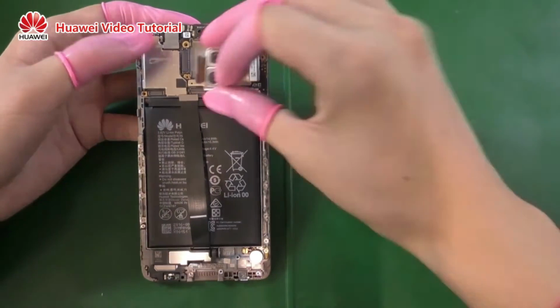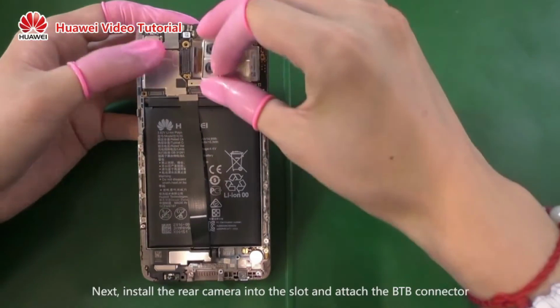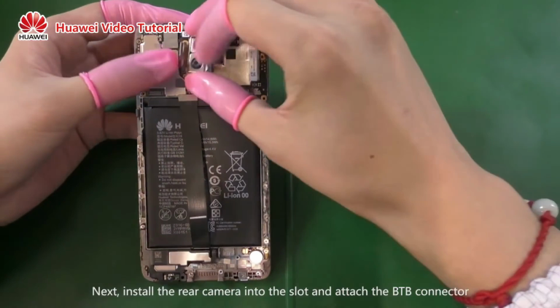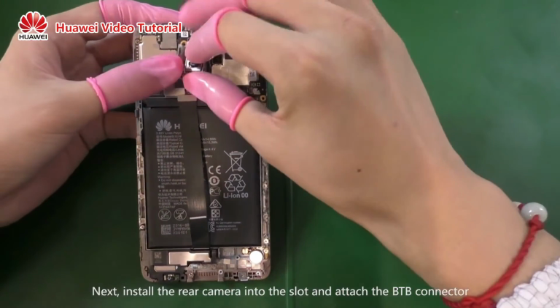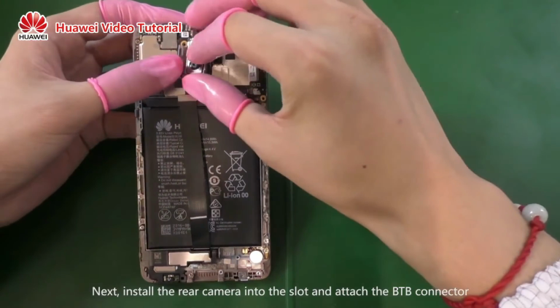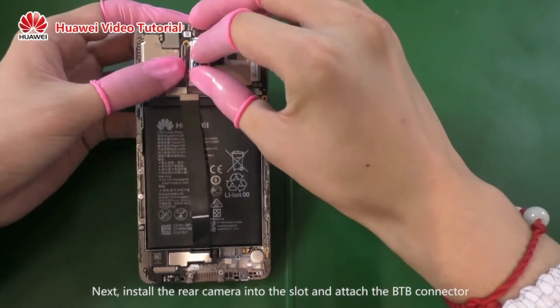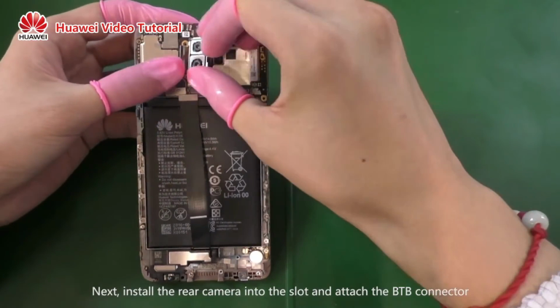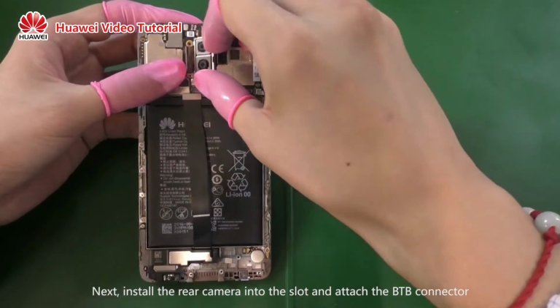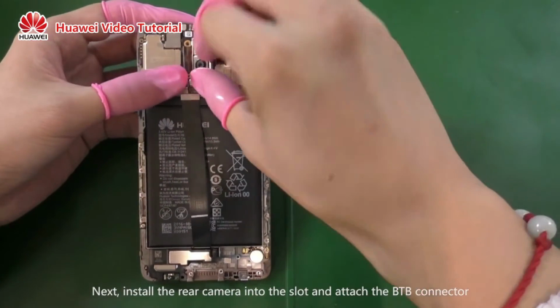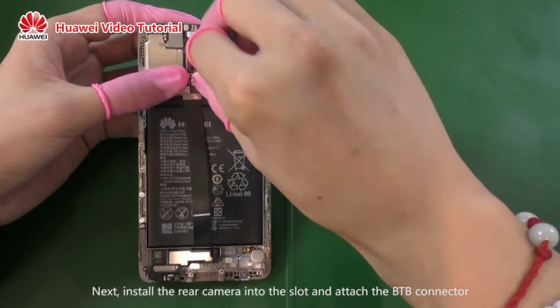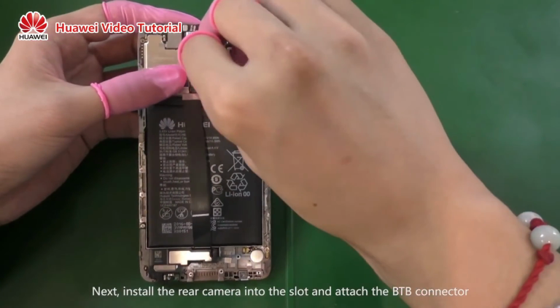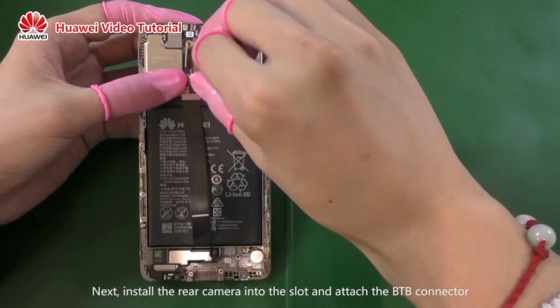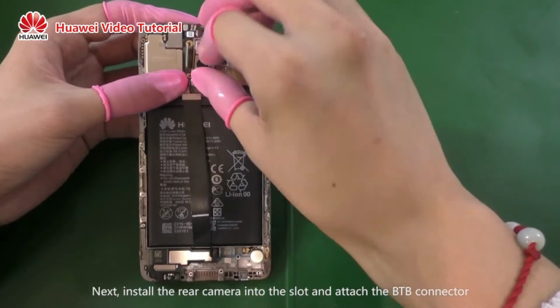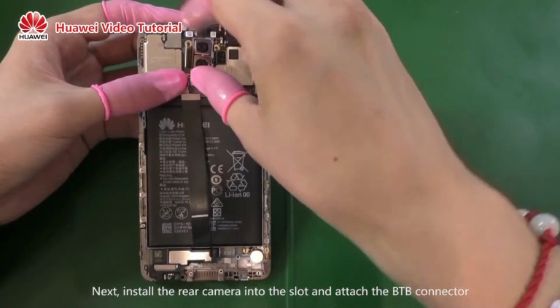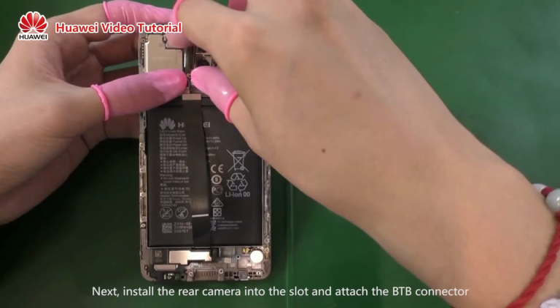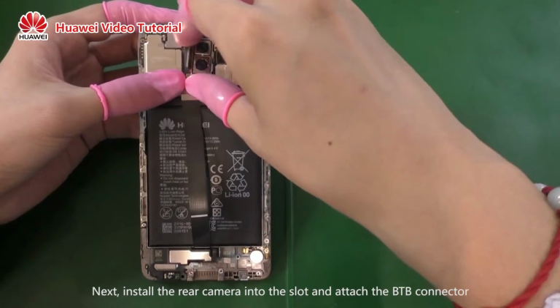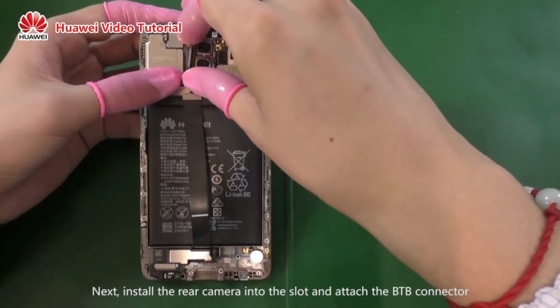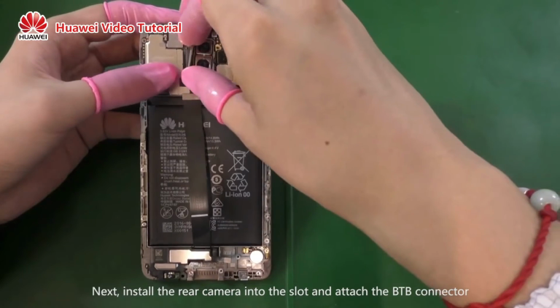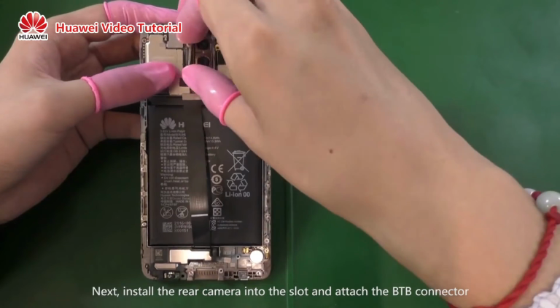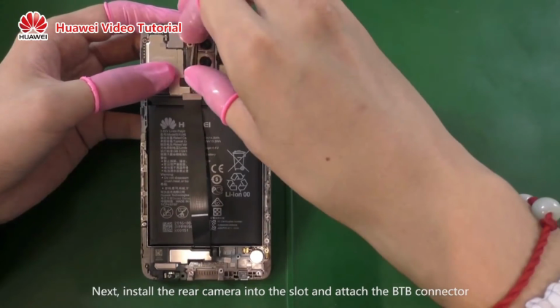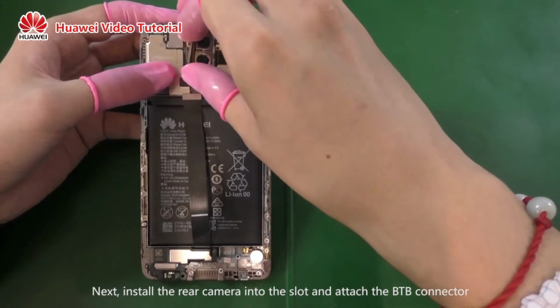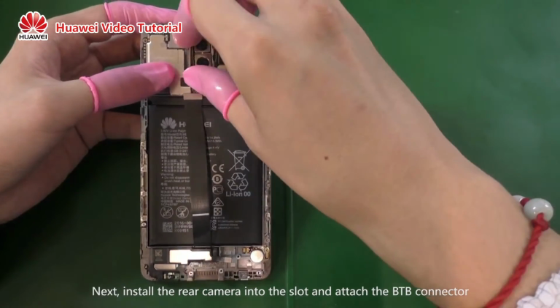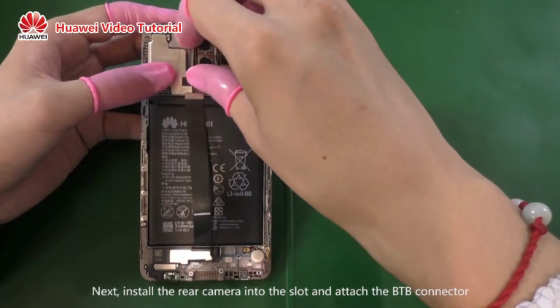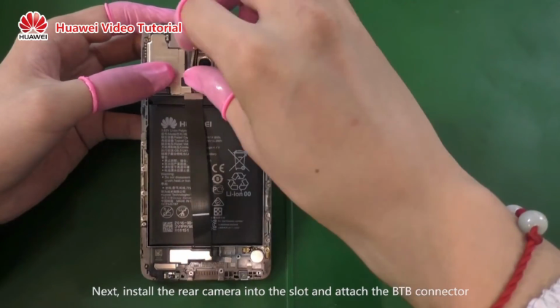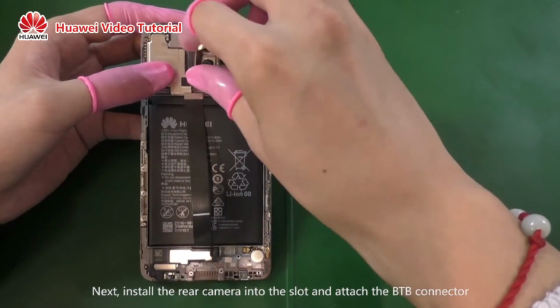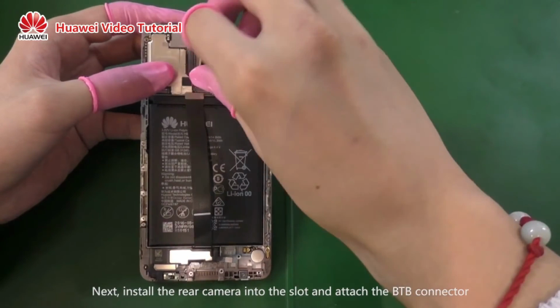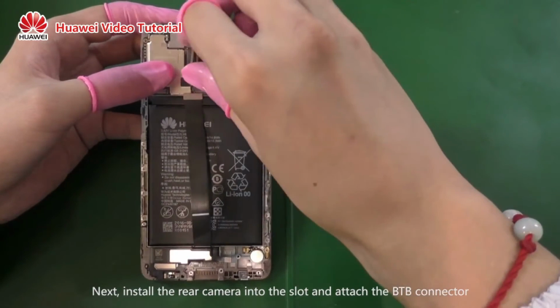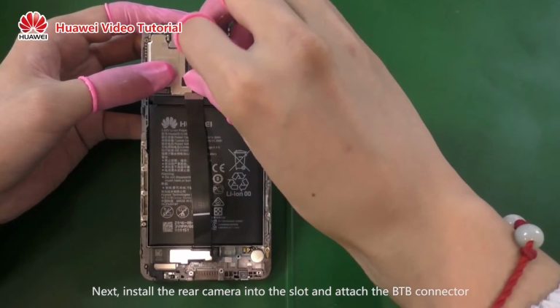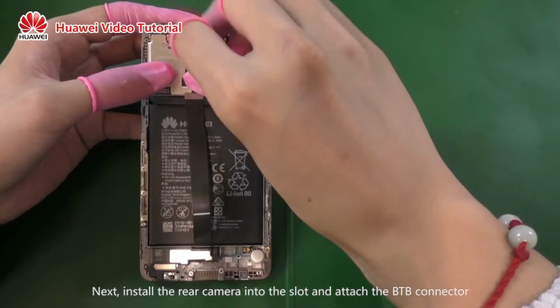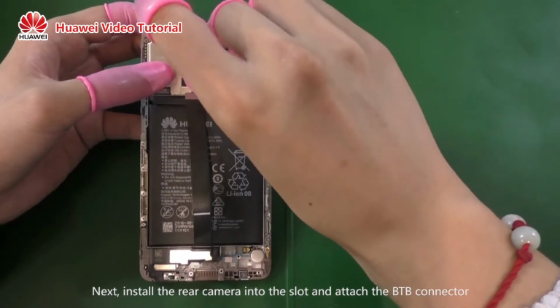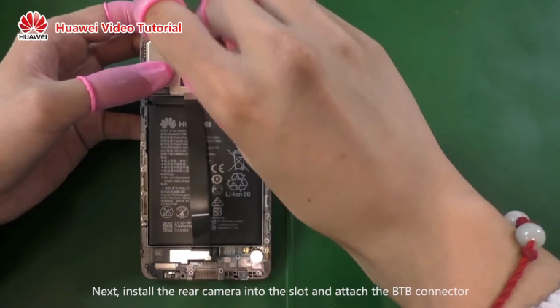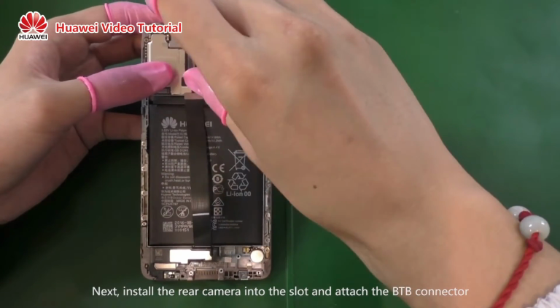Next, install the rear camera into the slot and attach the B2B connector.